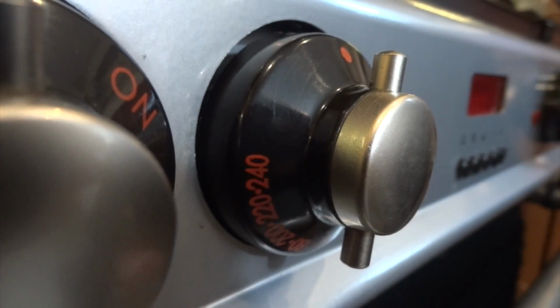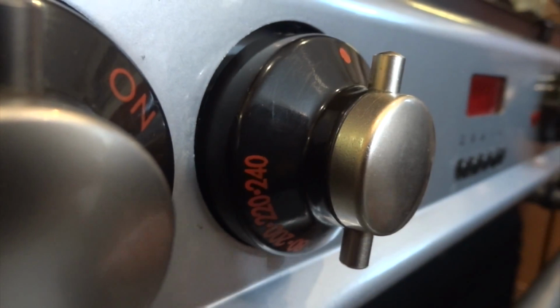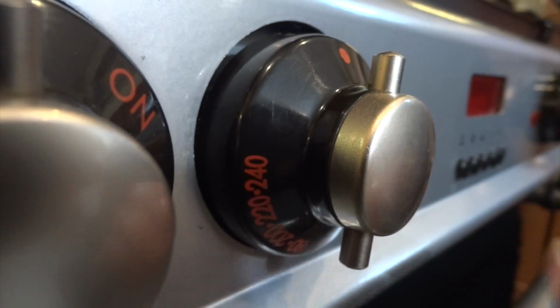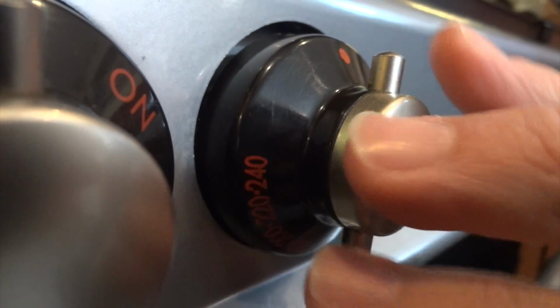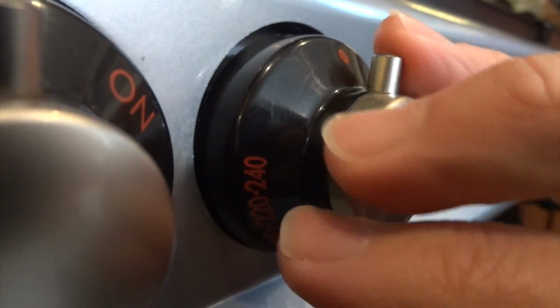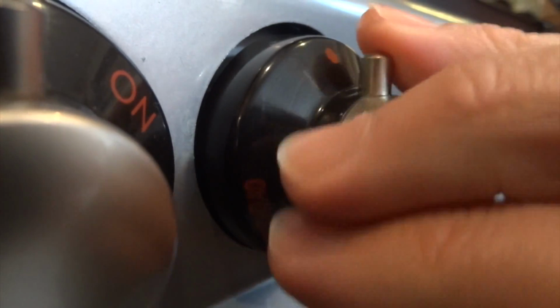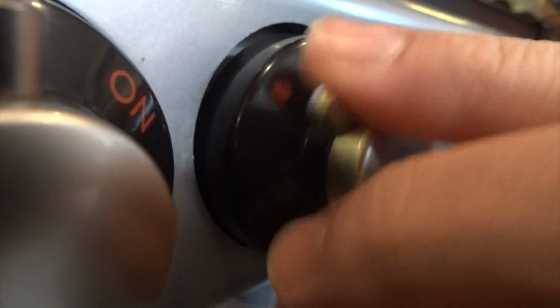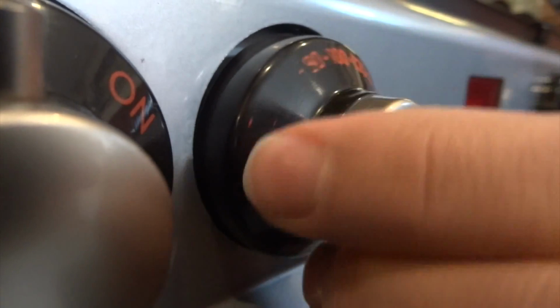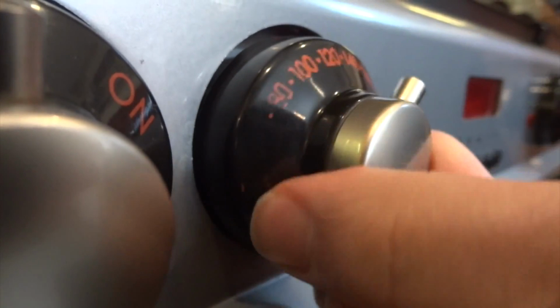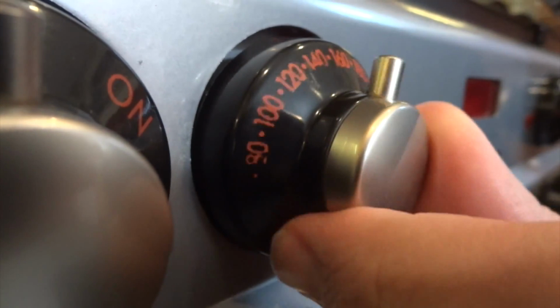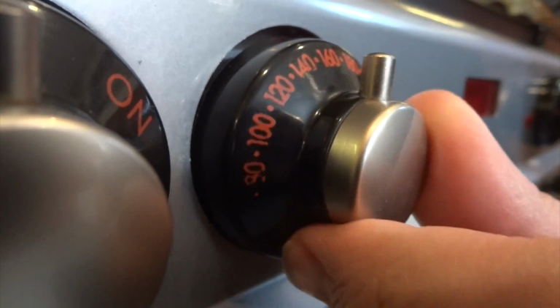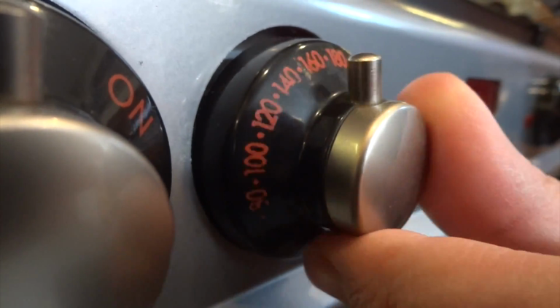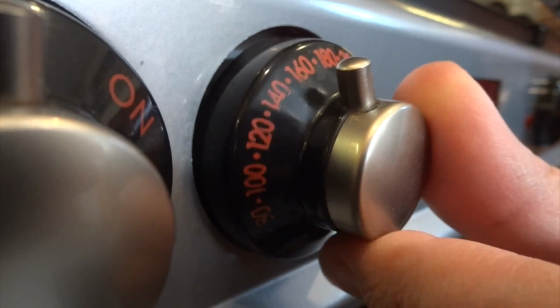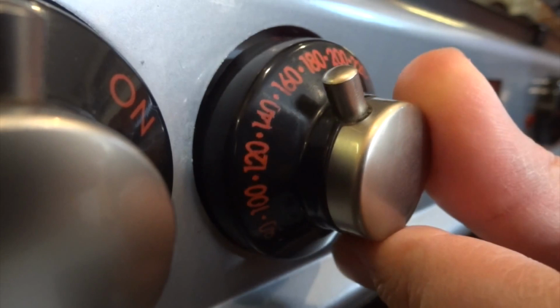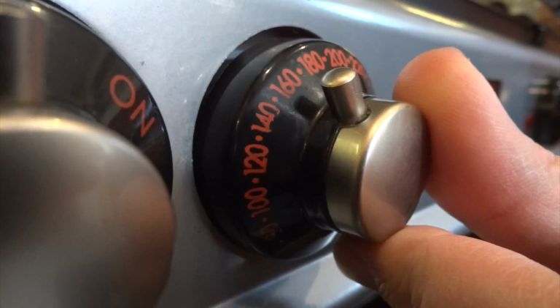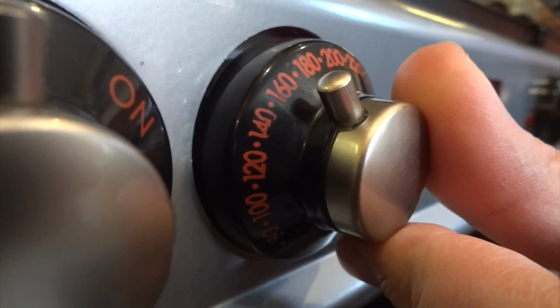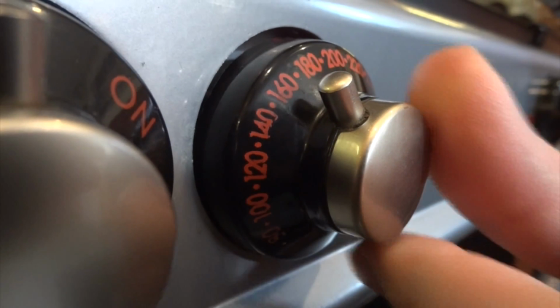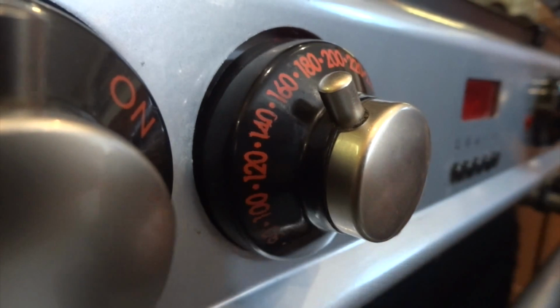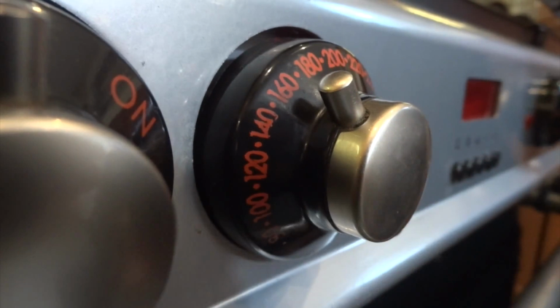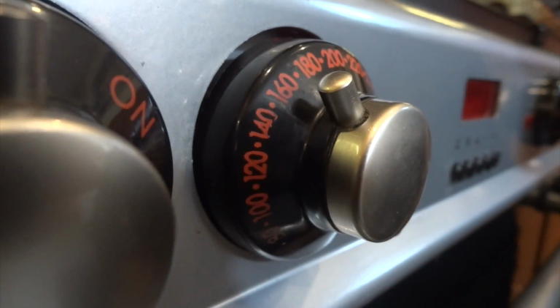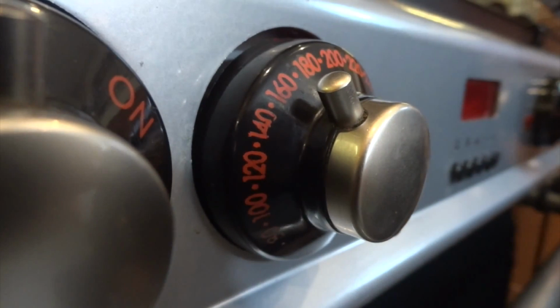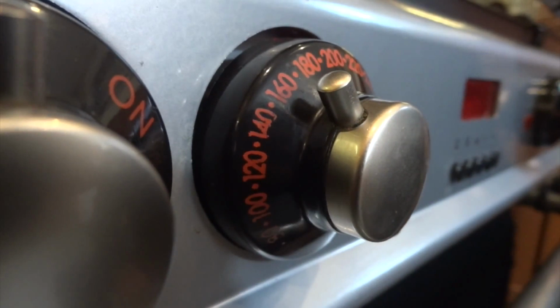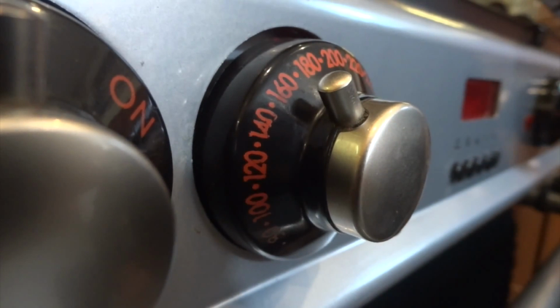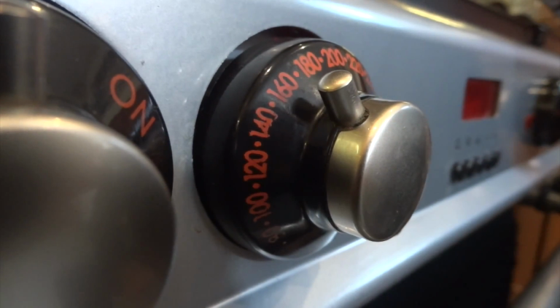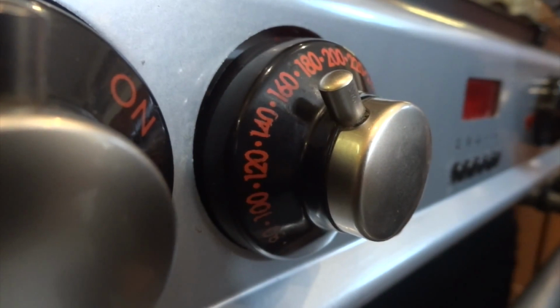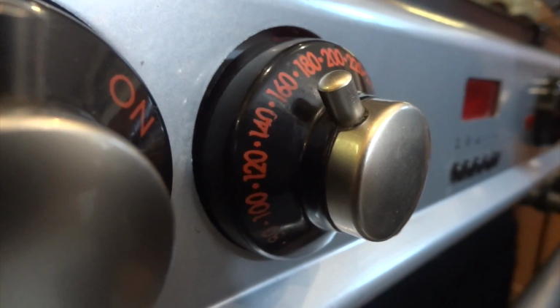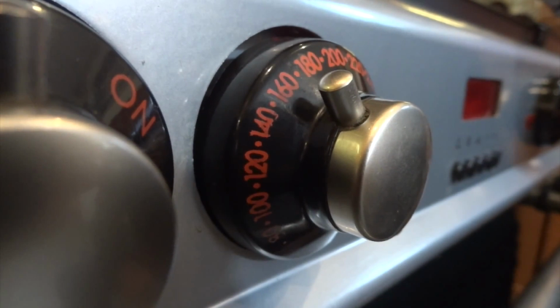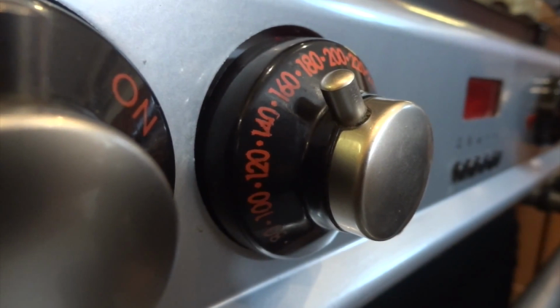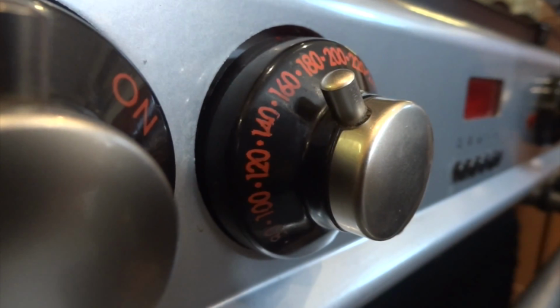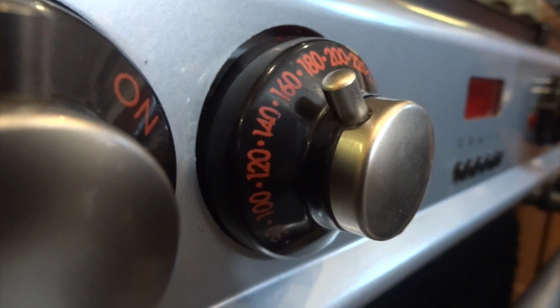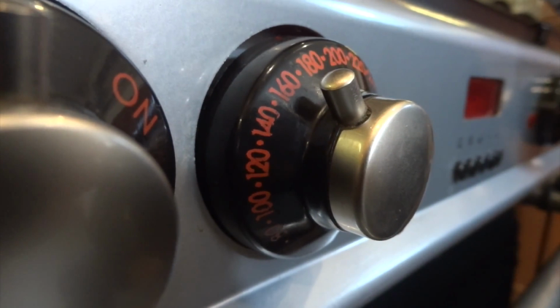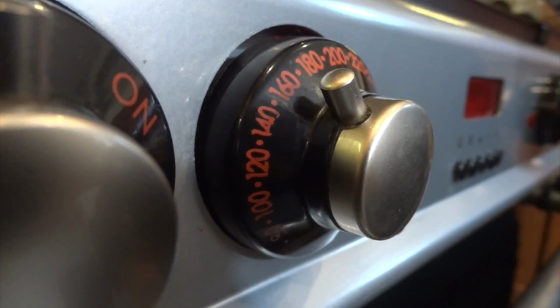Preheat your oven to 200 degrees Celsius — that's 400 in Fahrenheit, or gas mark six.